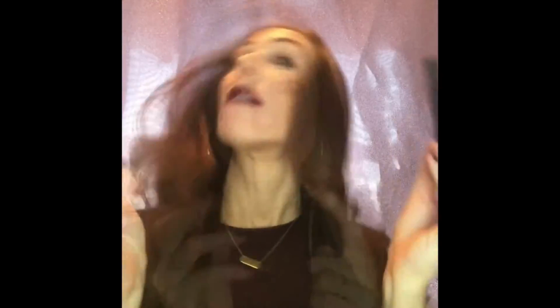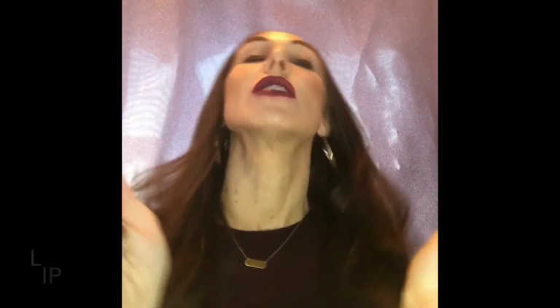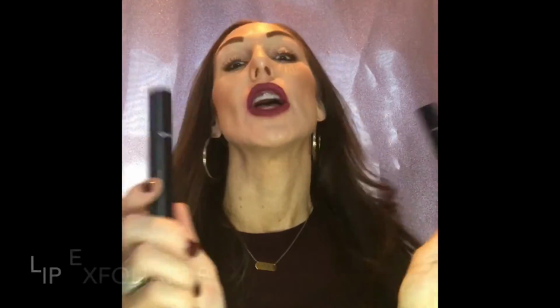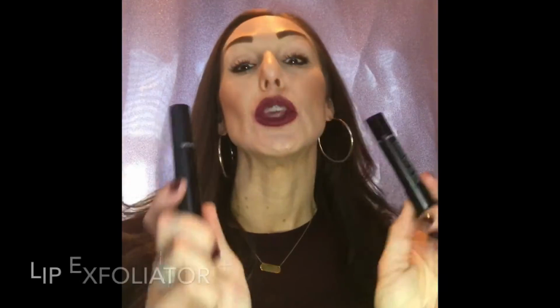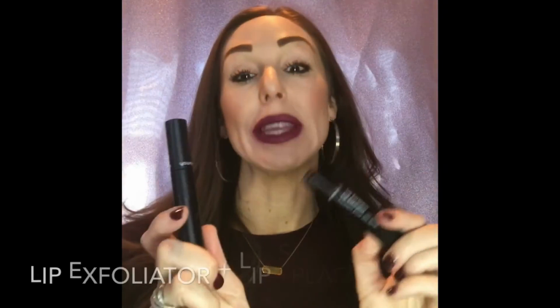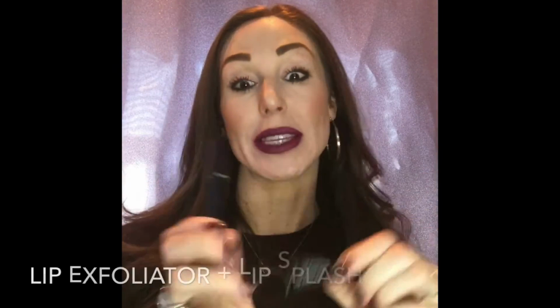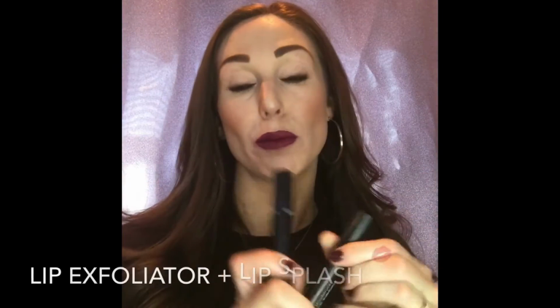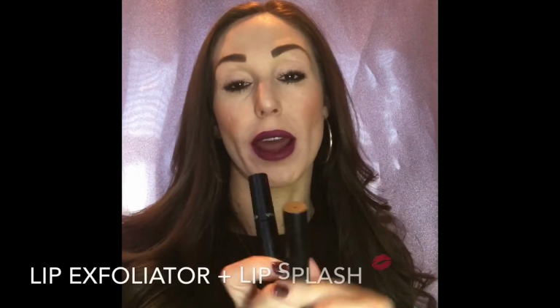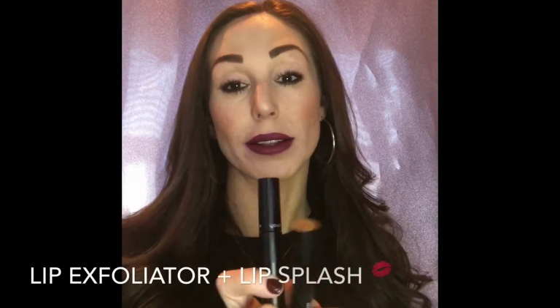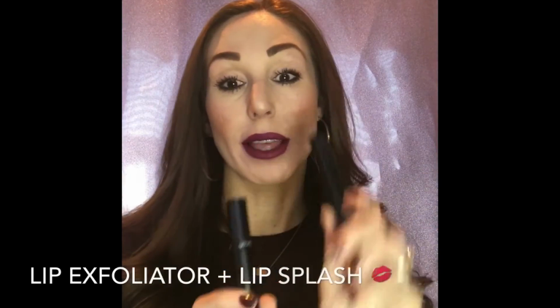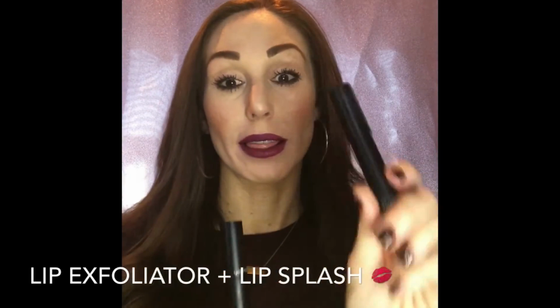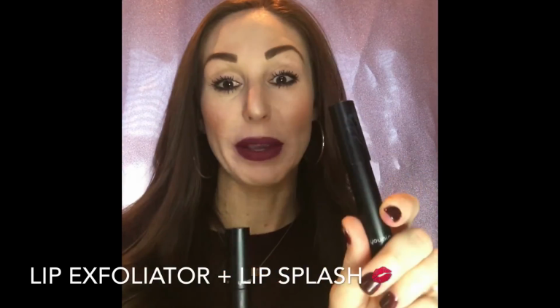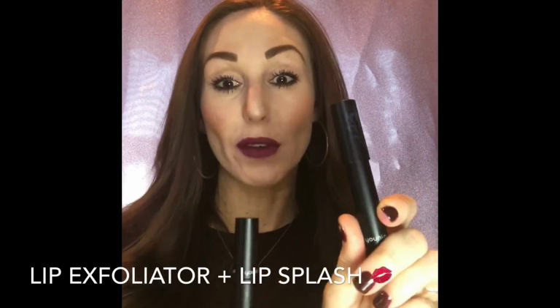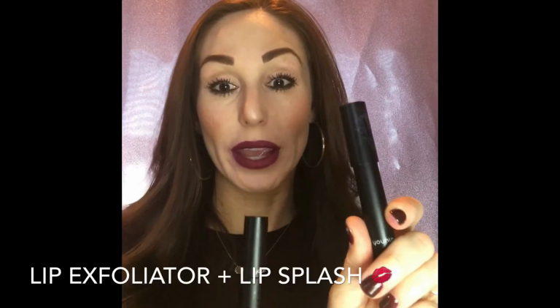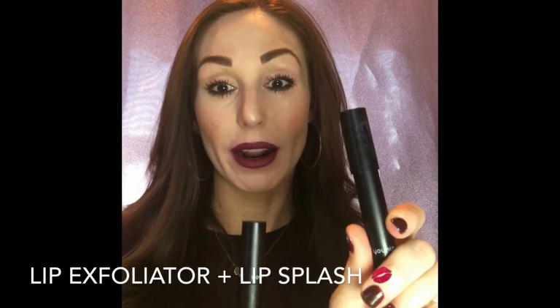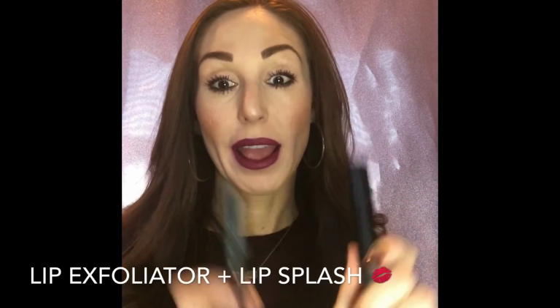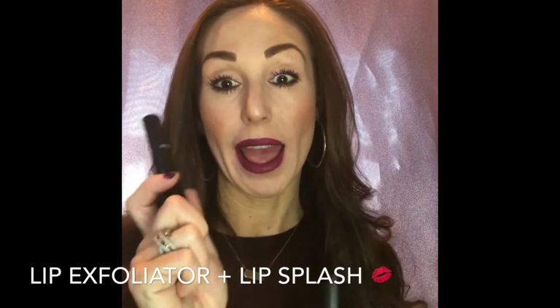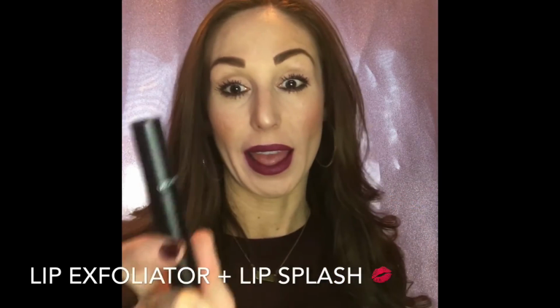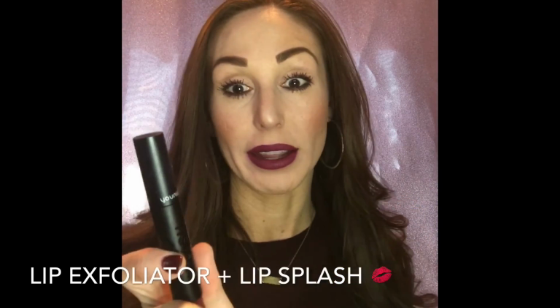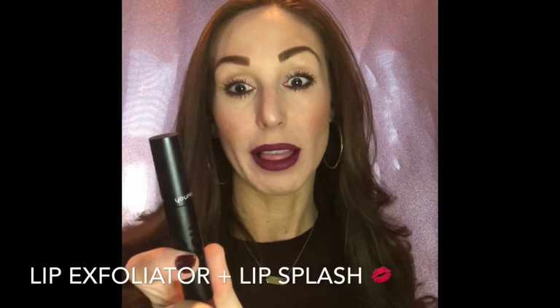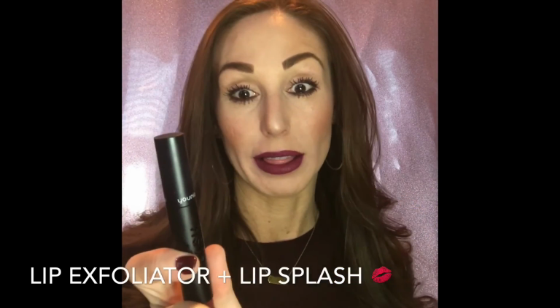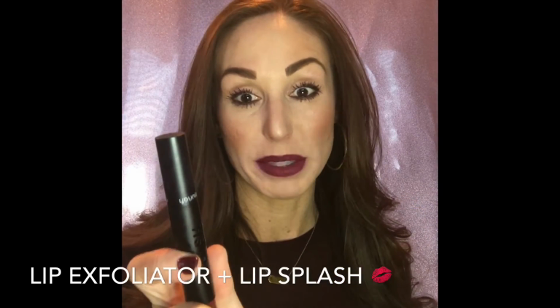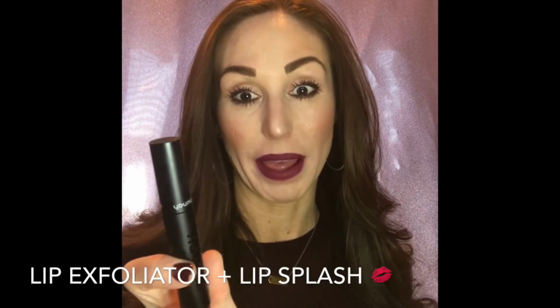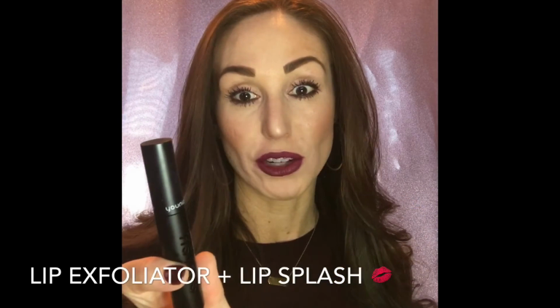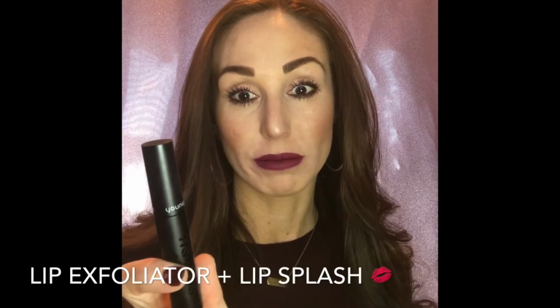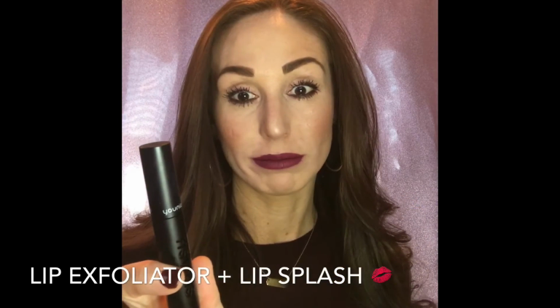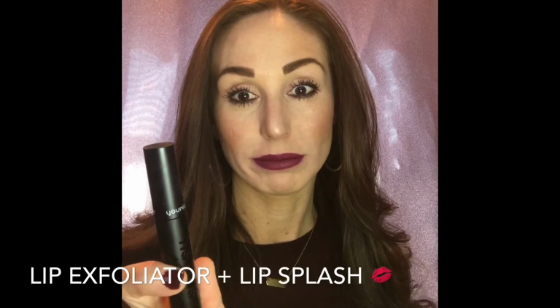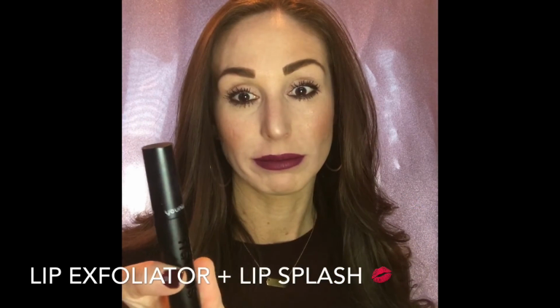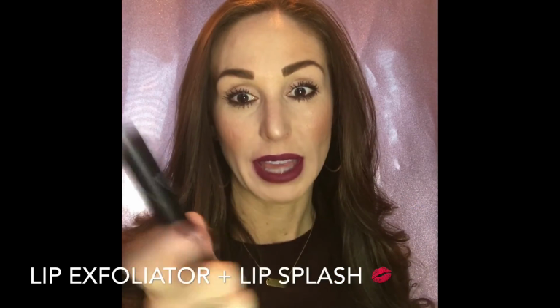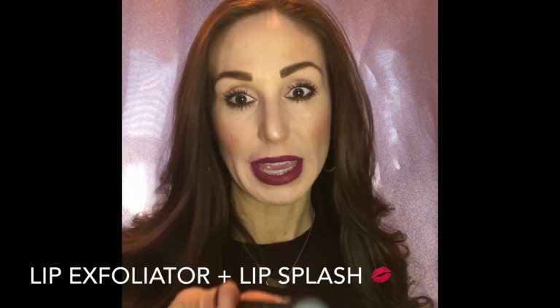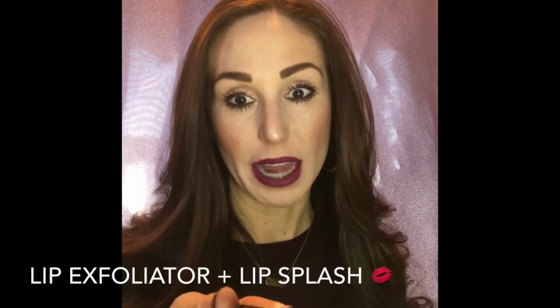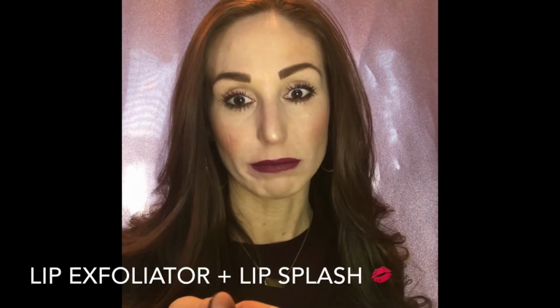You need these two products: the lip exfoliator and the lip splash — get them.